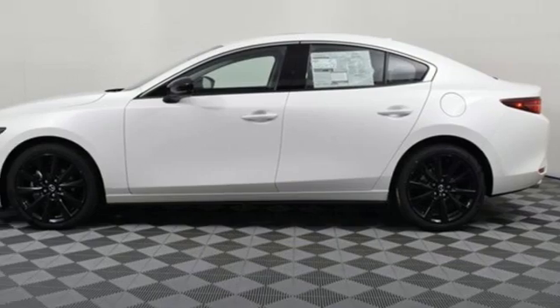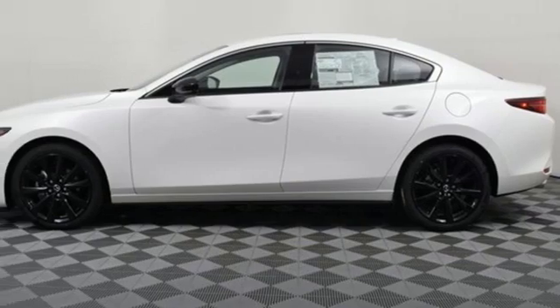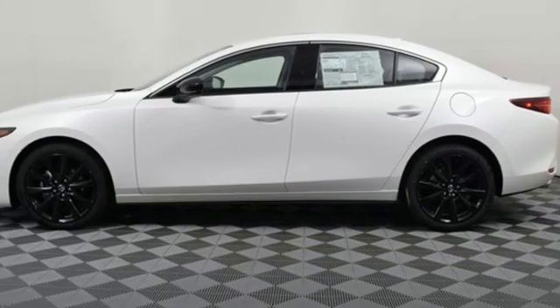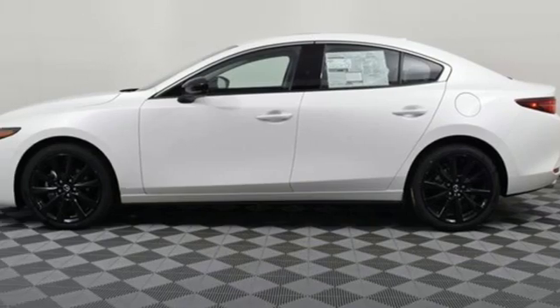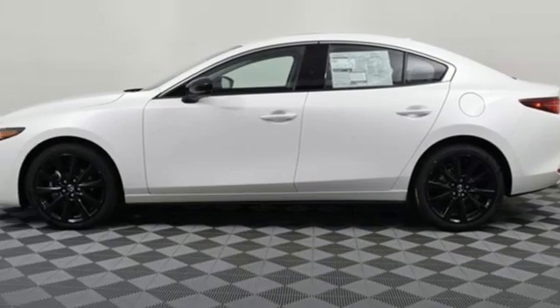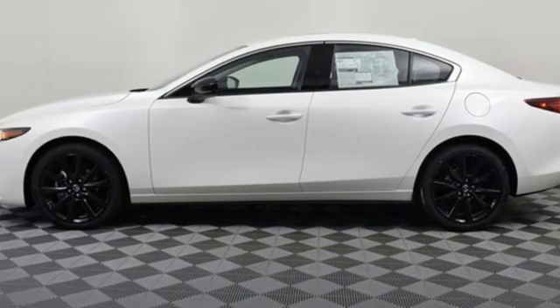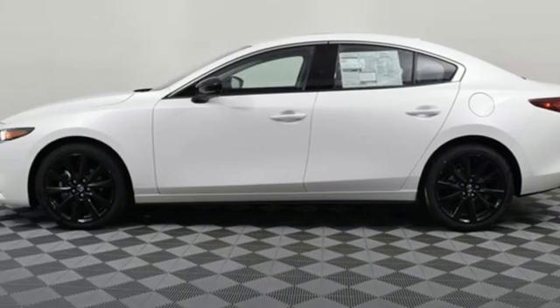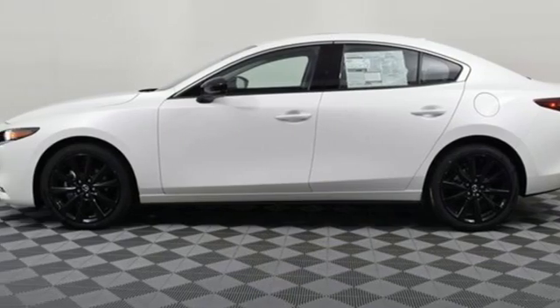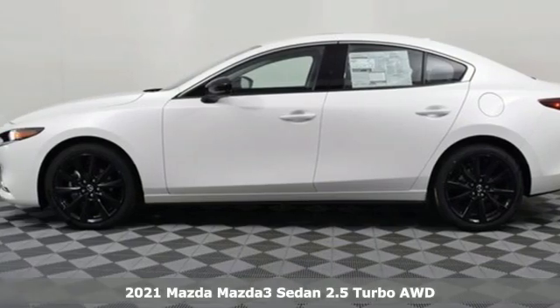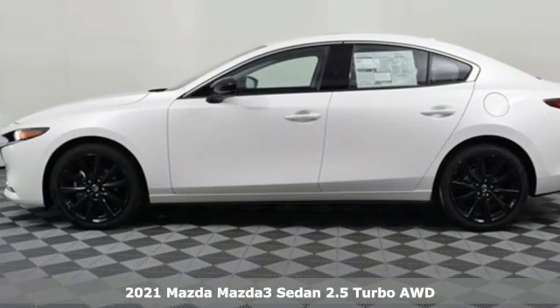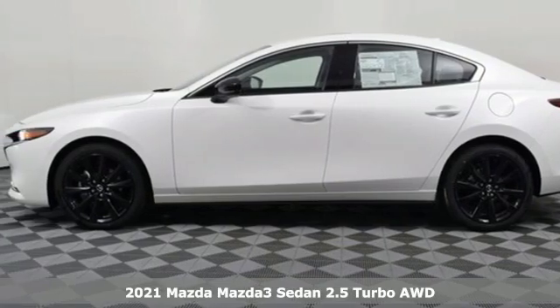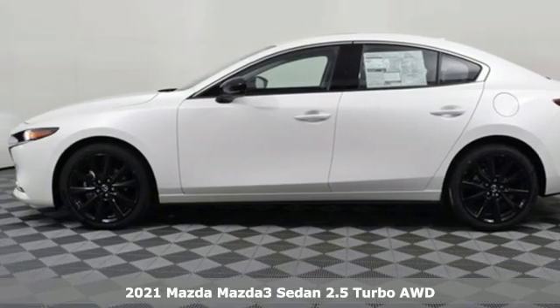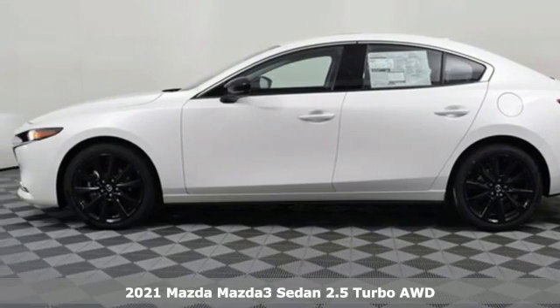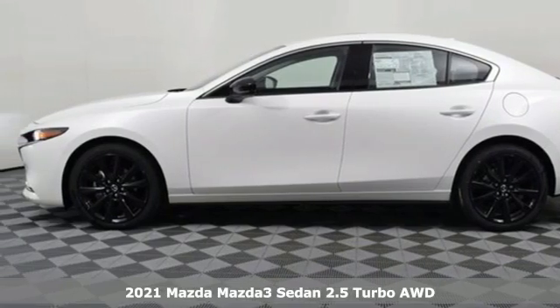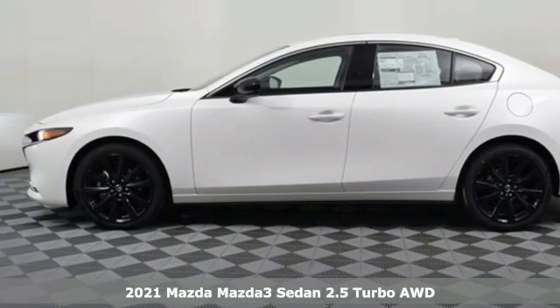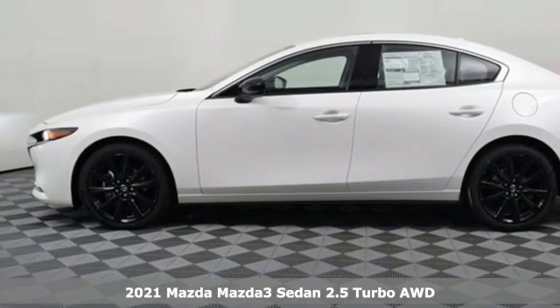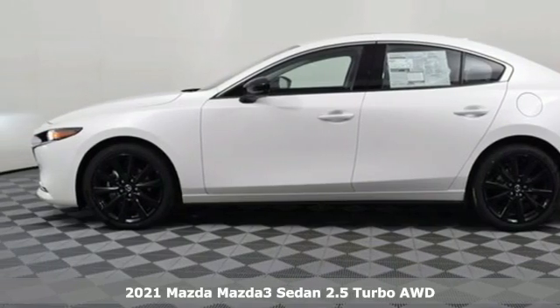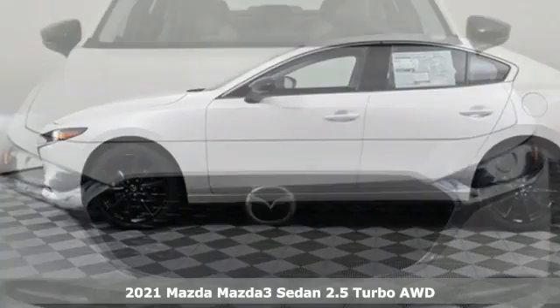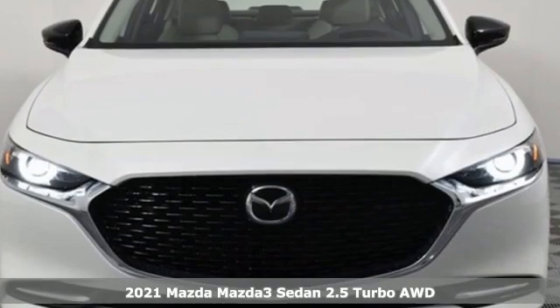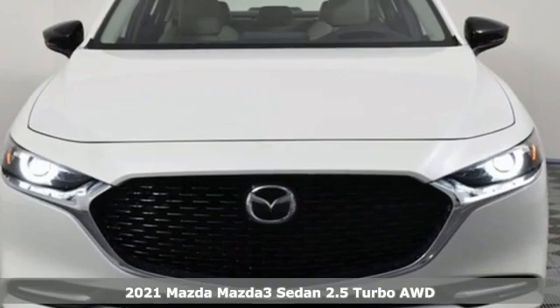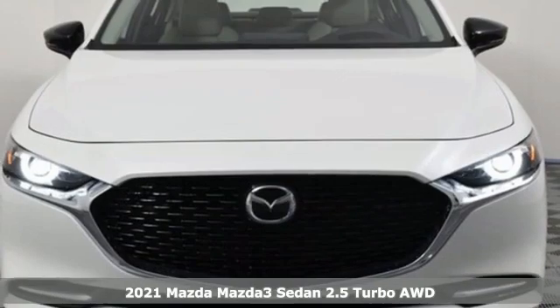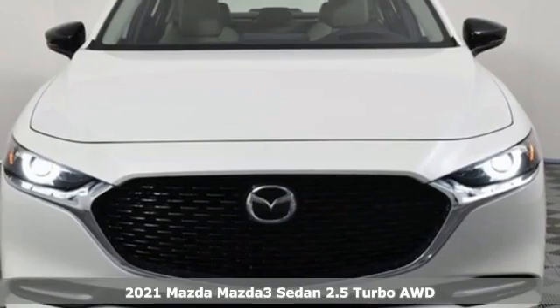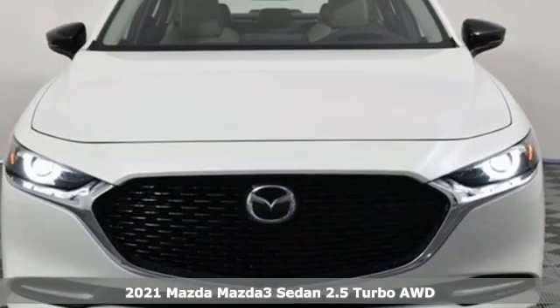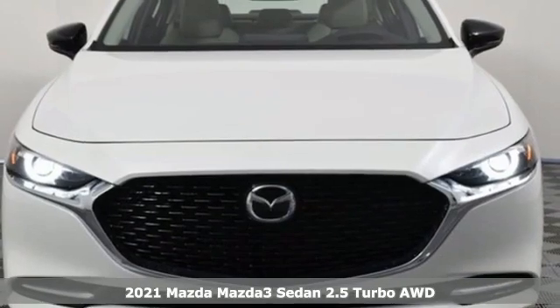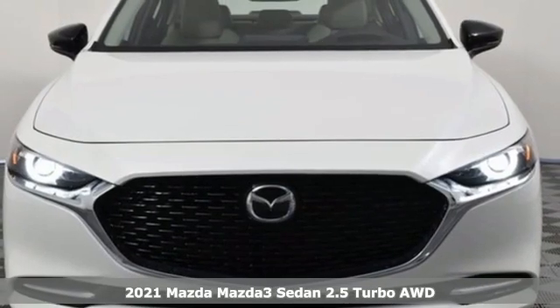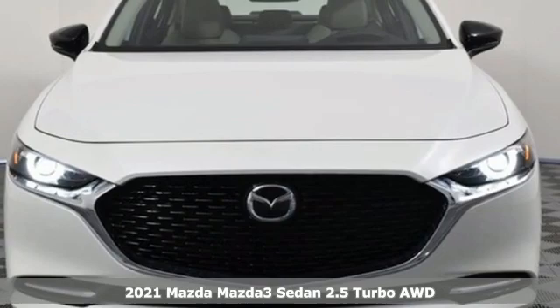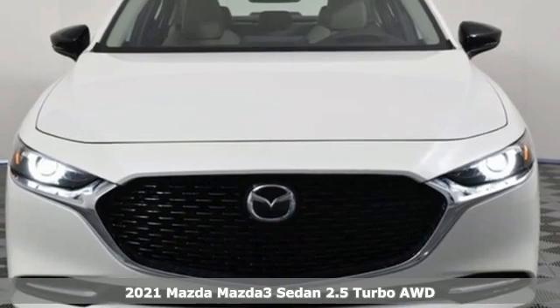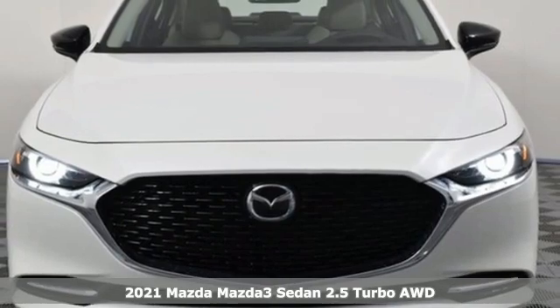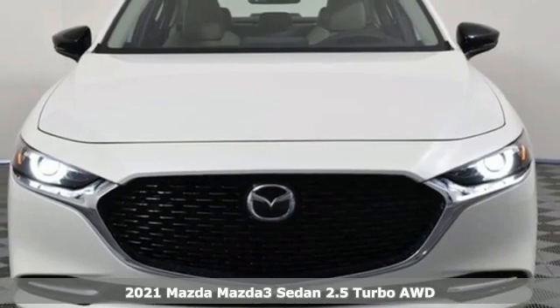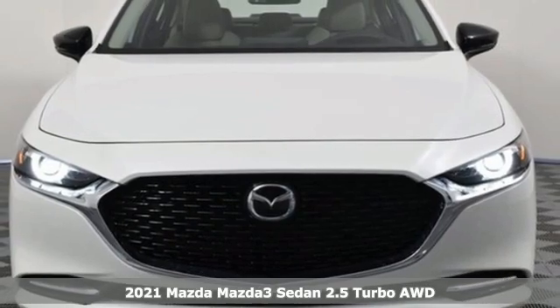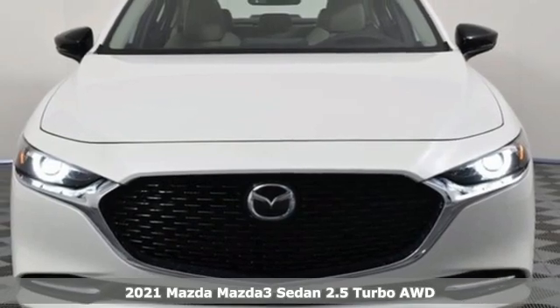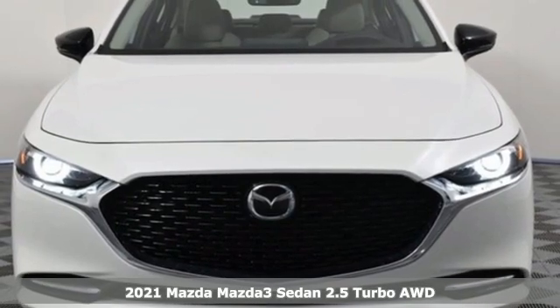It's a new 2021 Mazda 3 sedan. For all the things that drive you, there's Mazda.